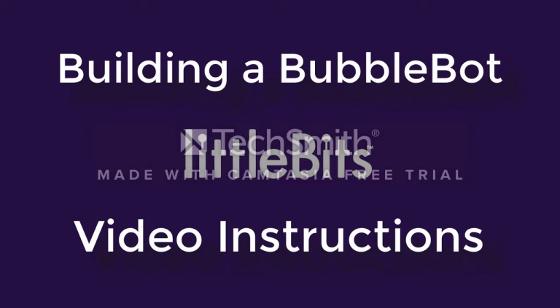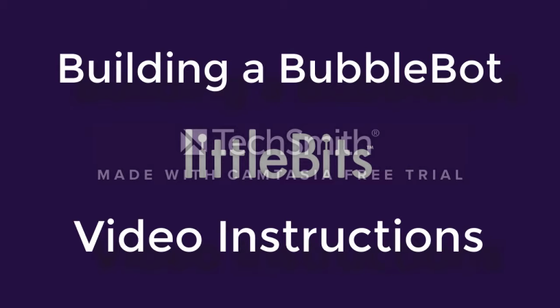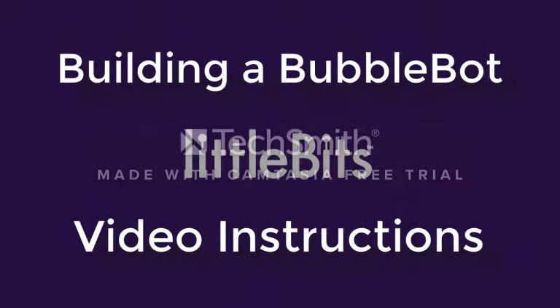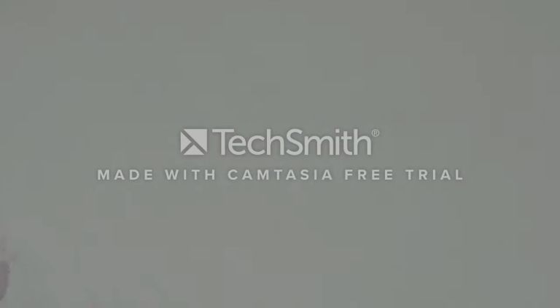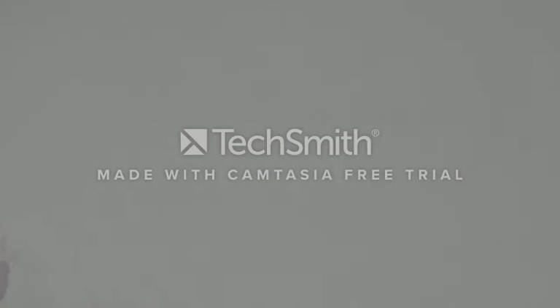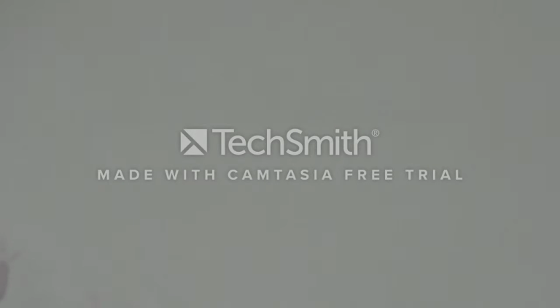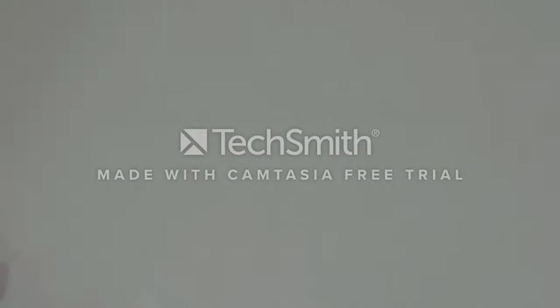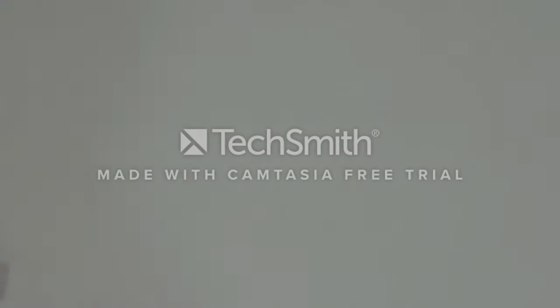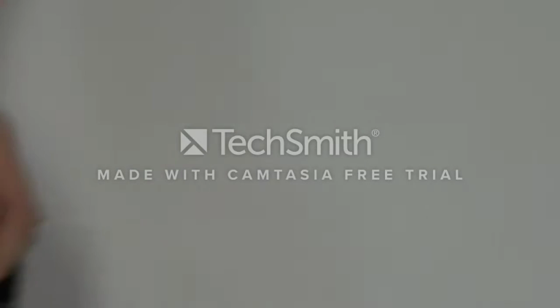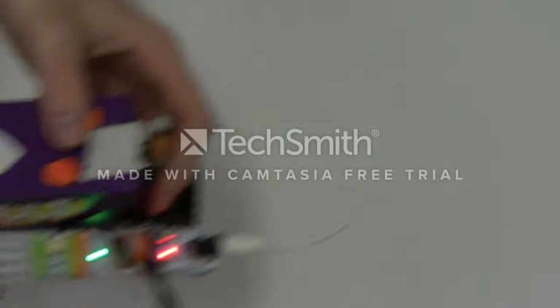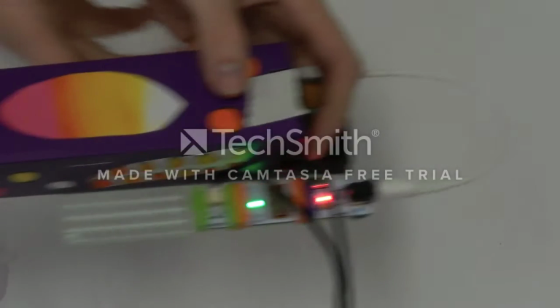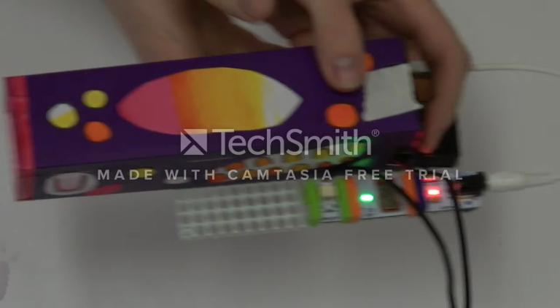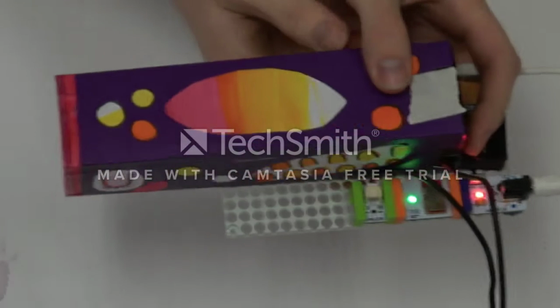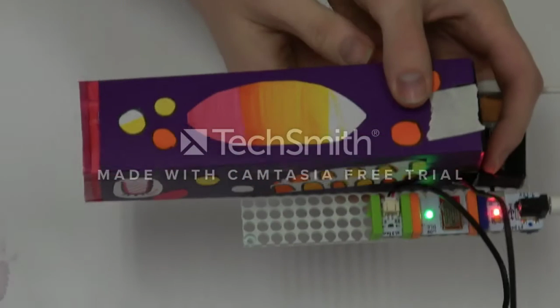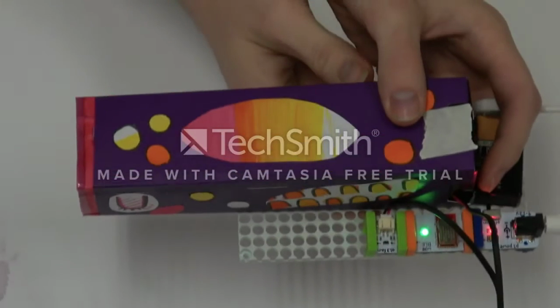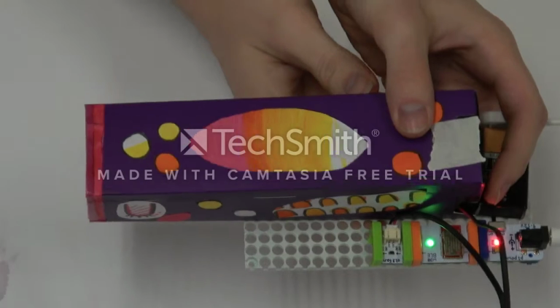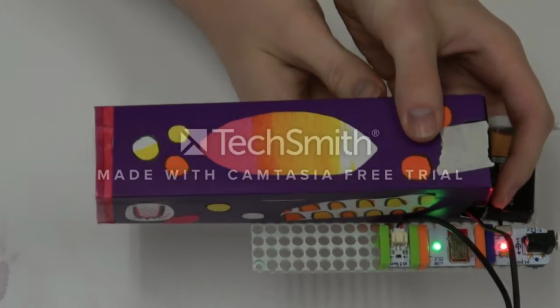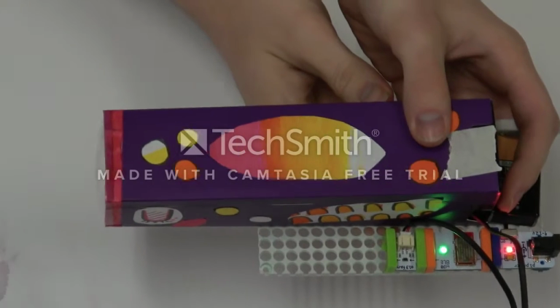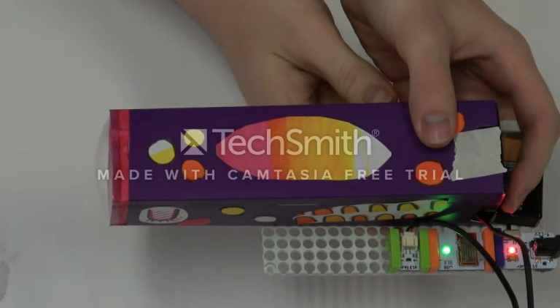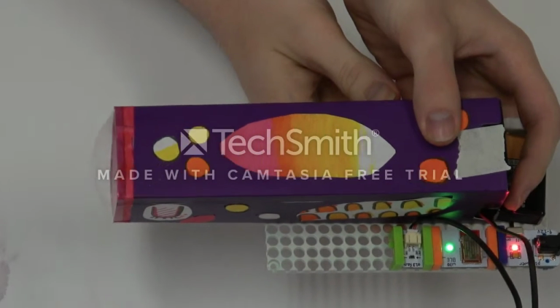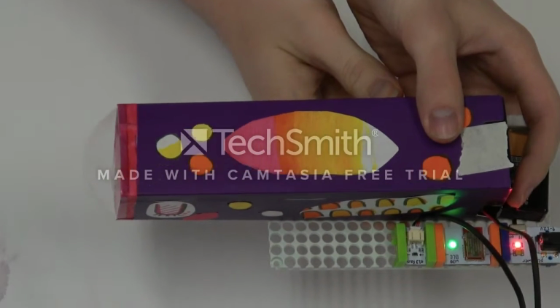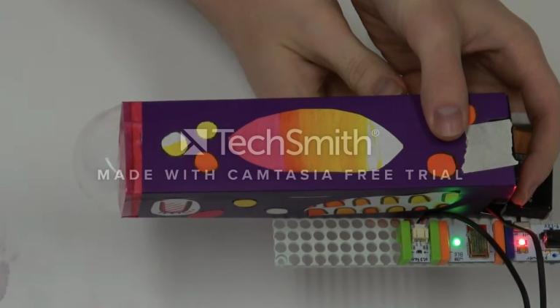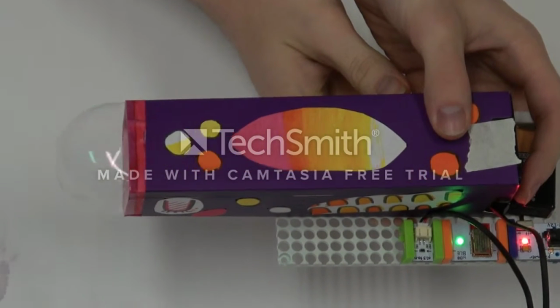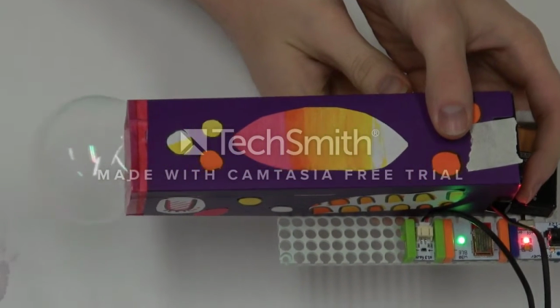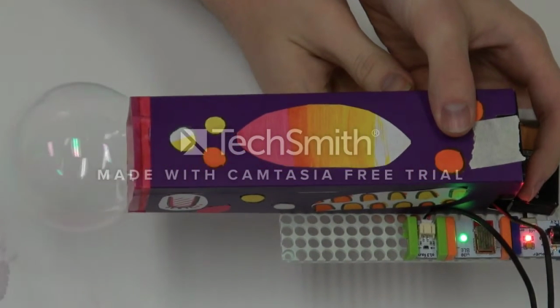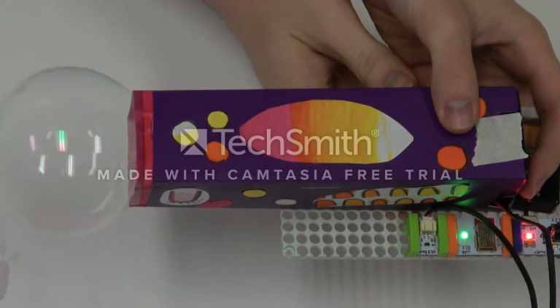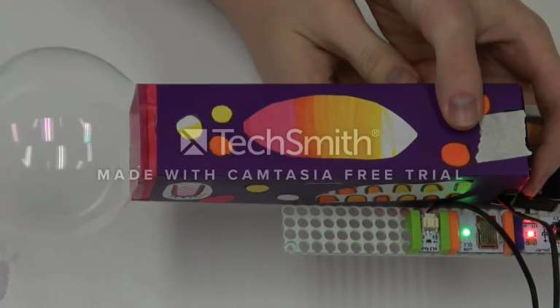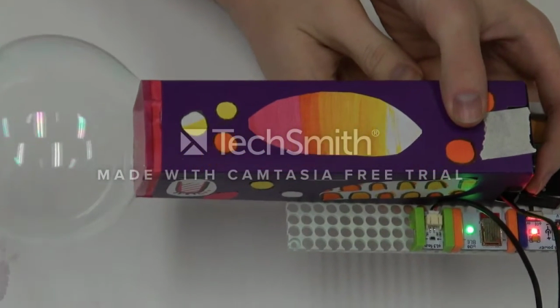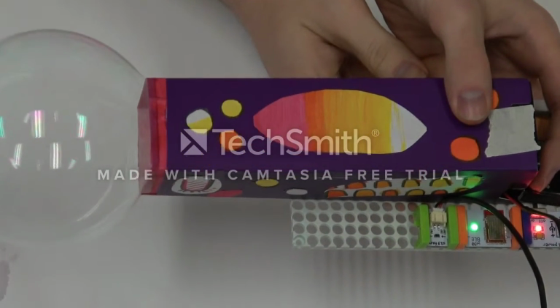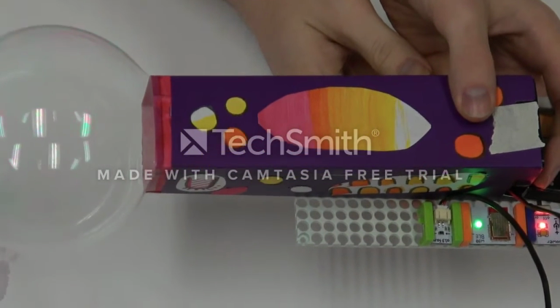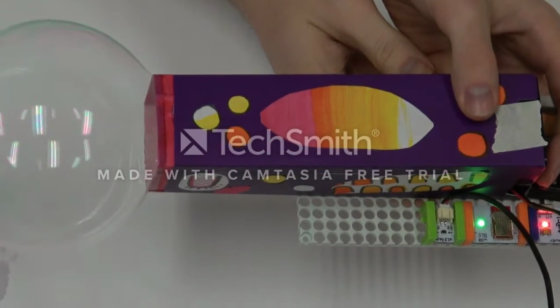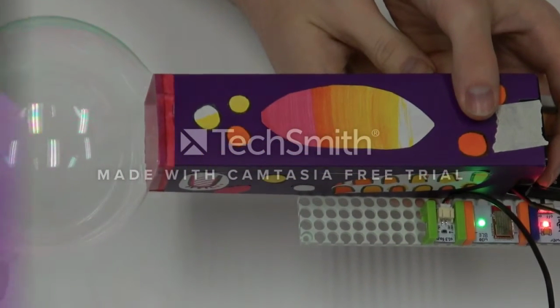Hi everyone! Today we're going to be building a Bubble Bot using Little Bits.